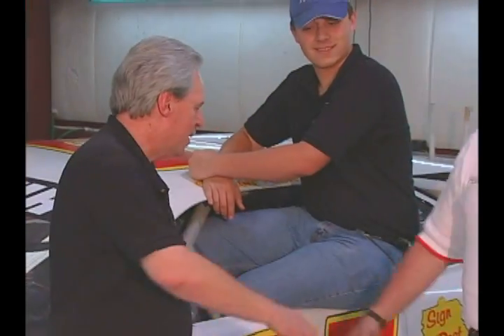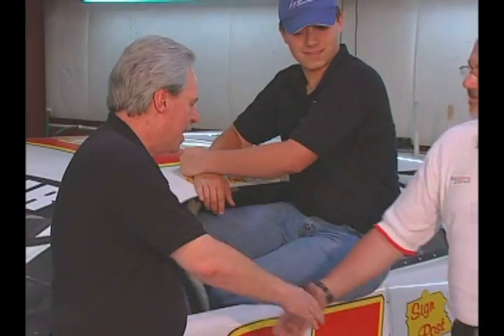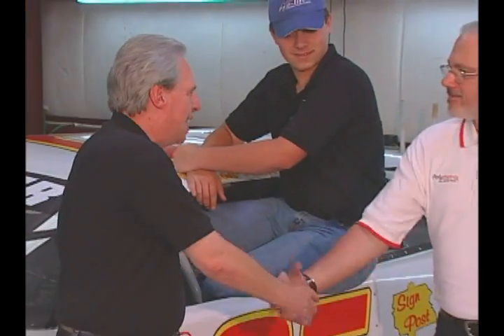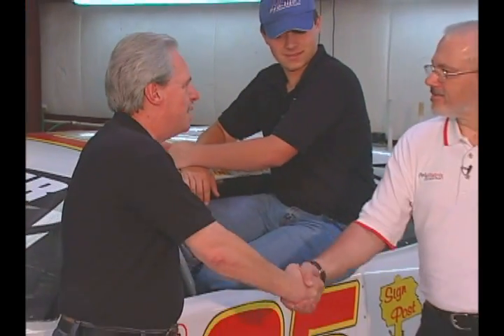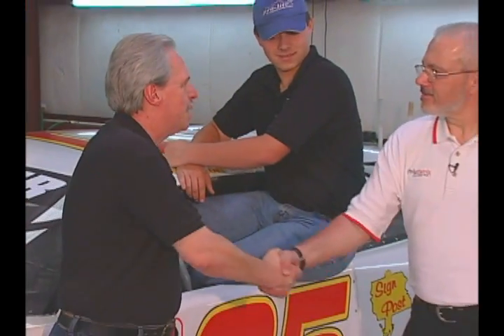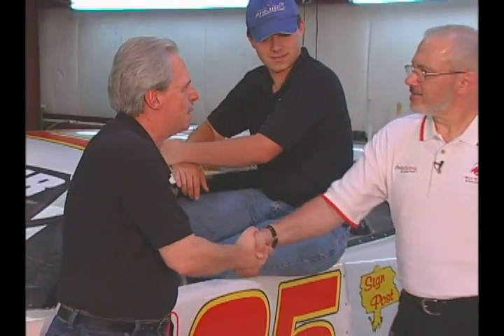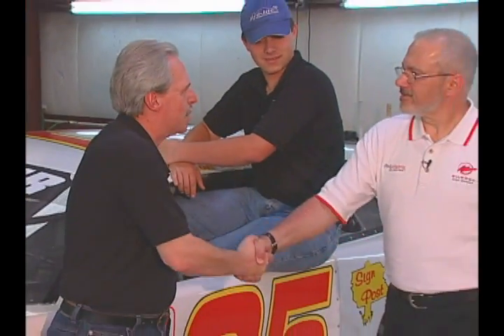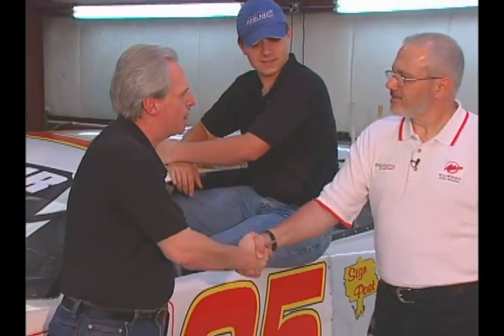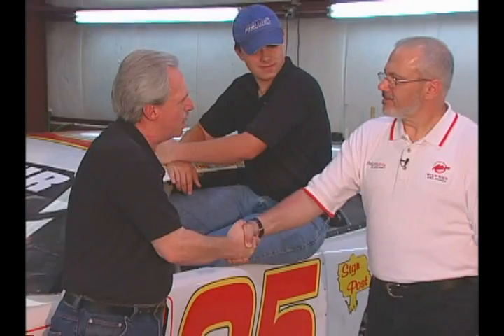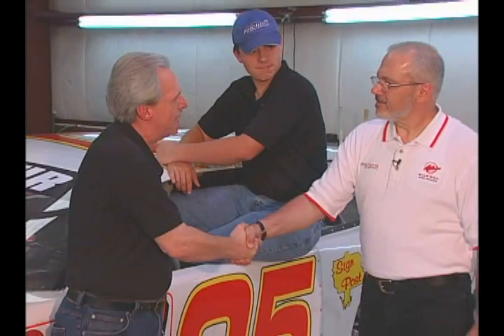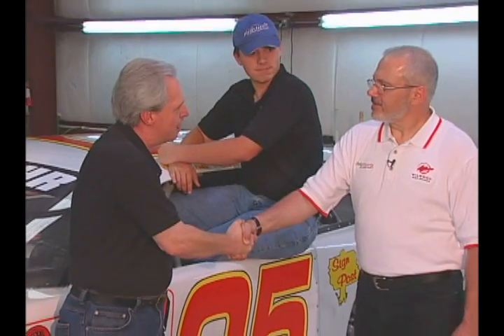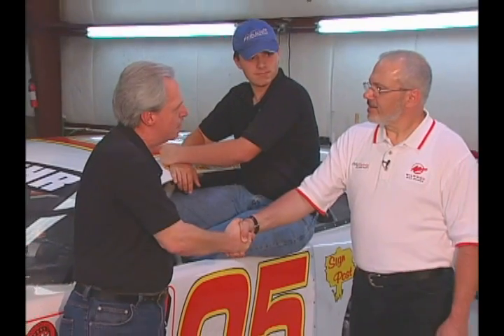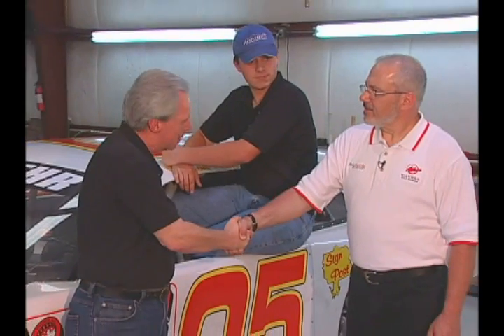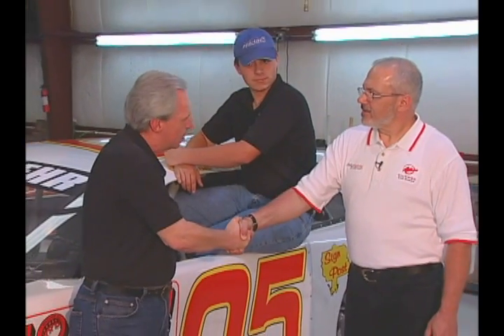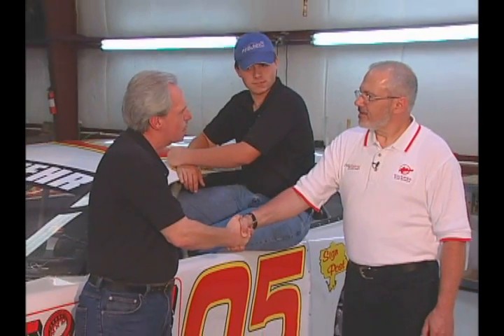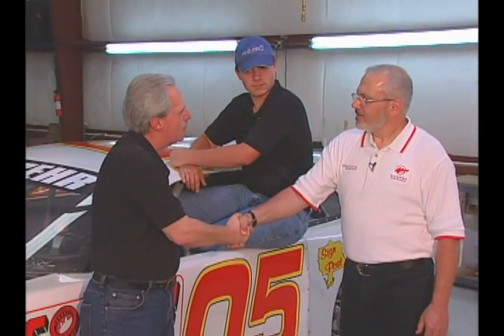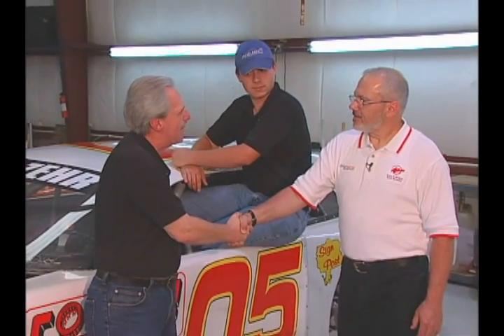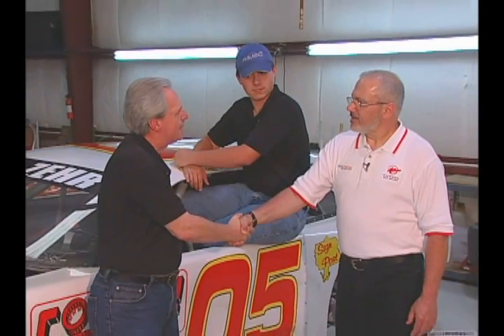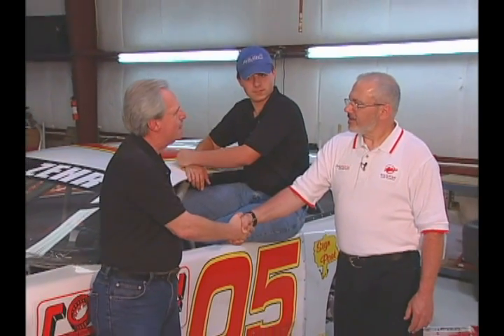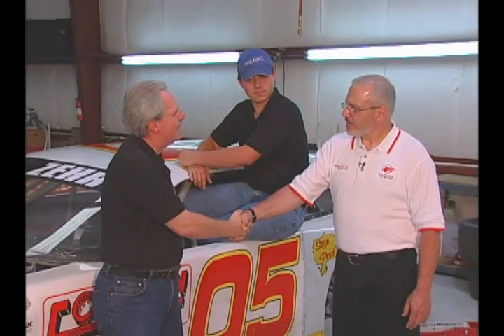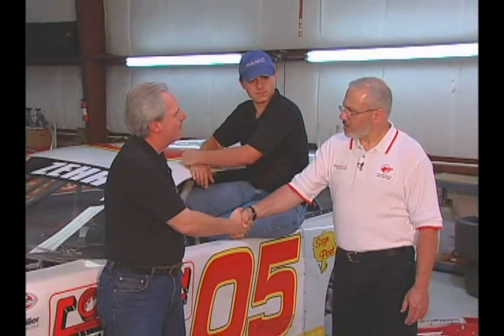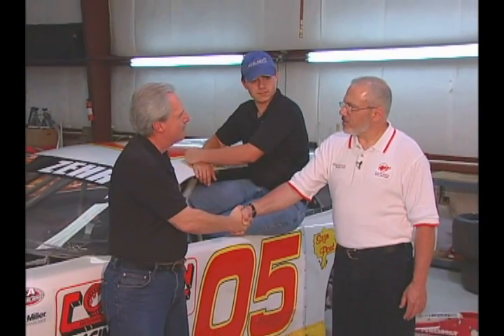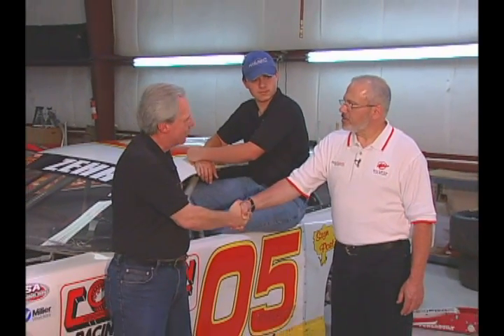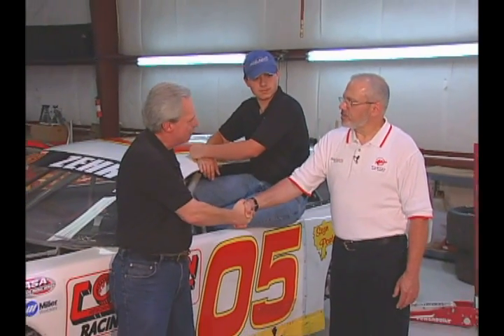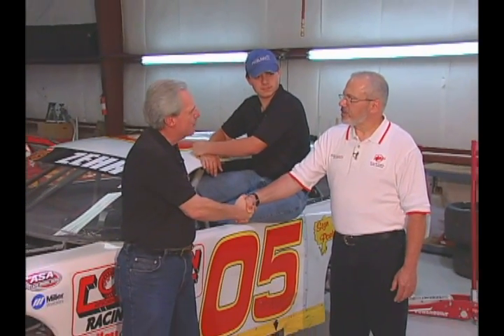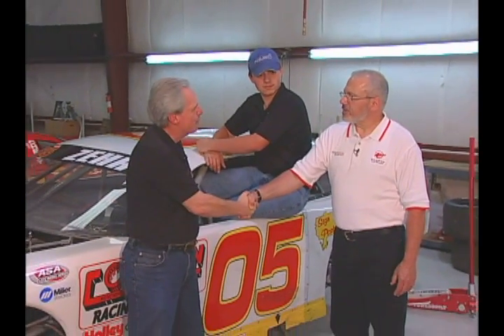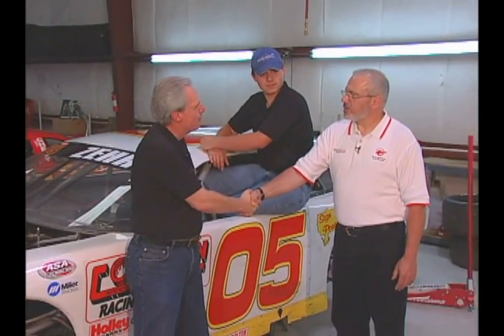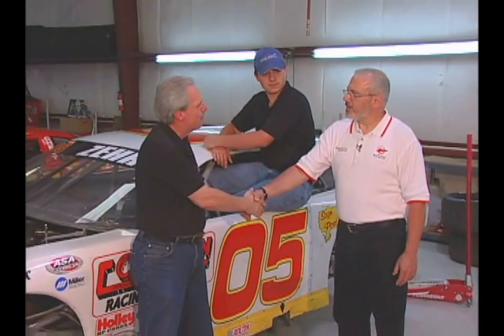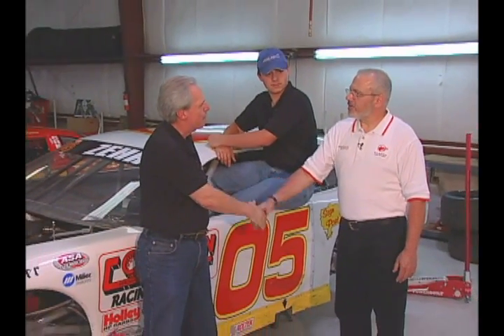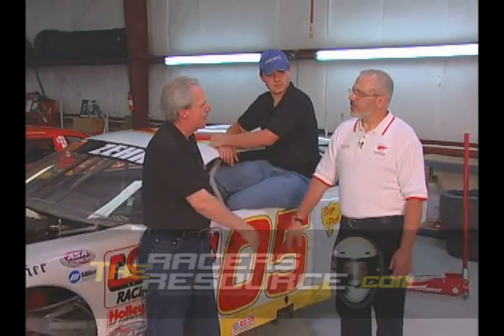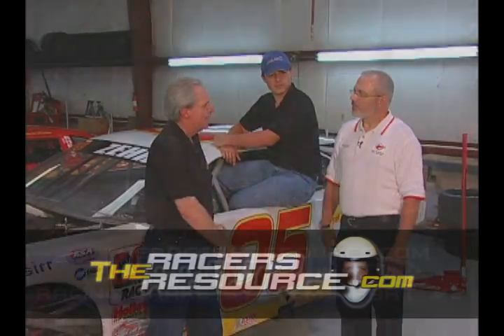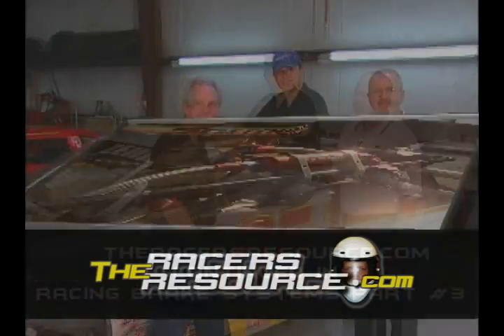It's been great having you on here. We've got to run now, but I hope you'll come back sometime. Thank you, Roger. It's been great to be here, appreciate it.